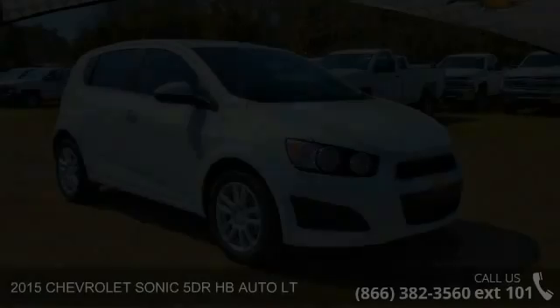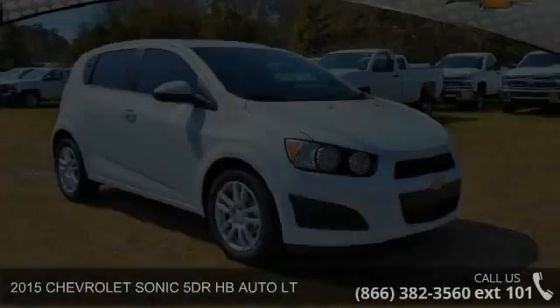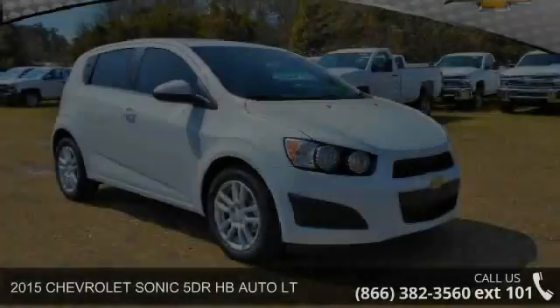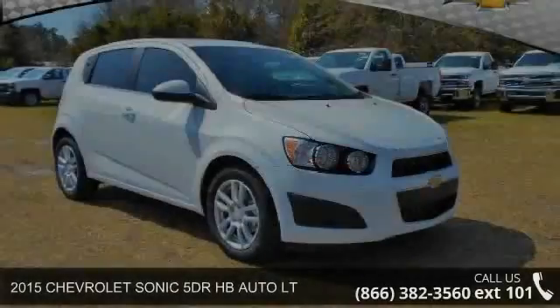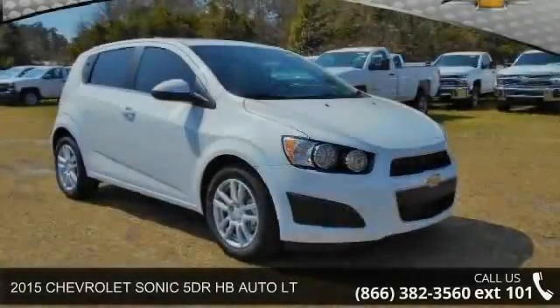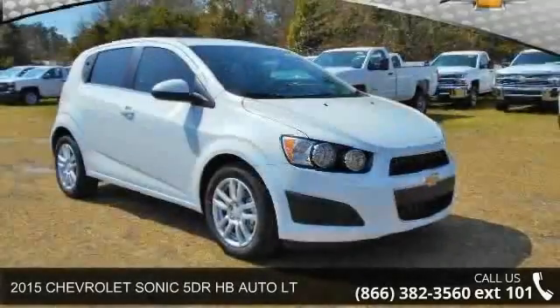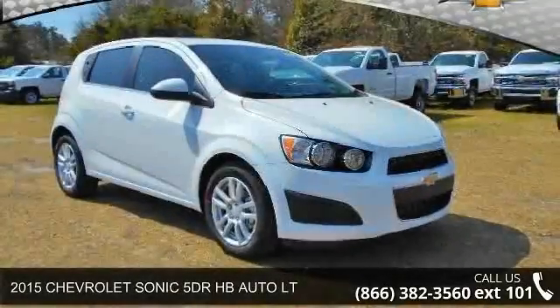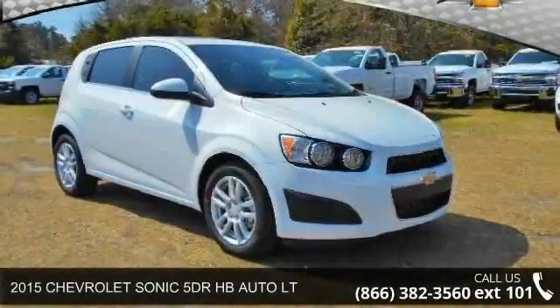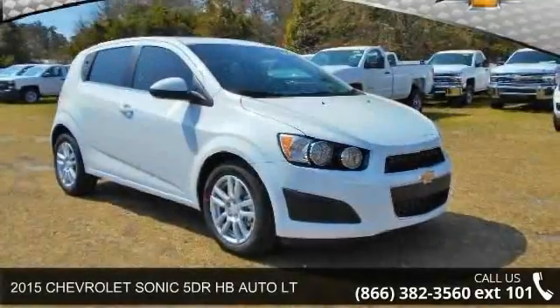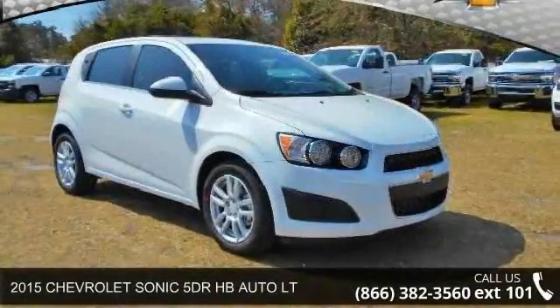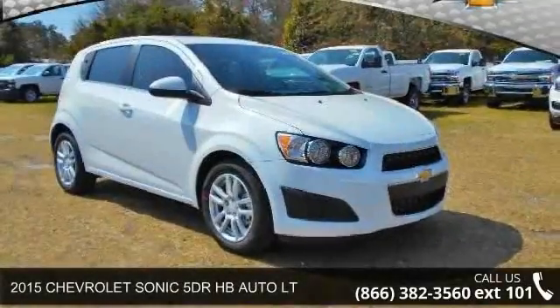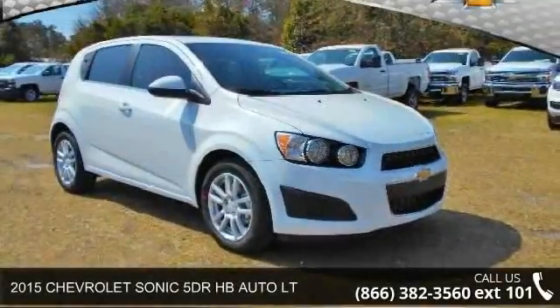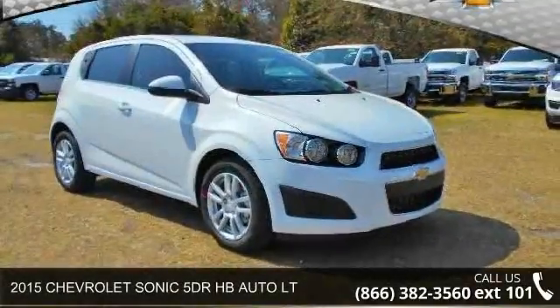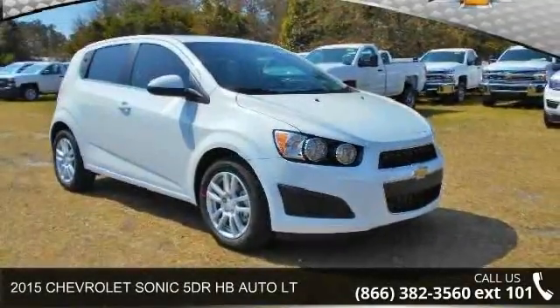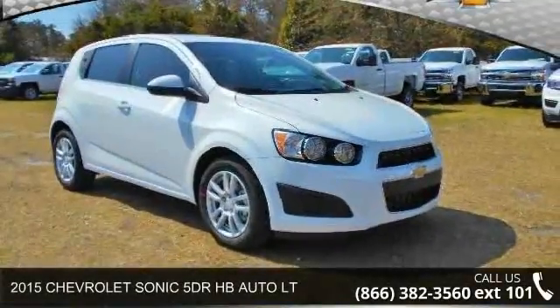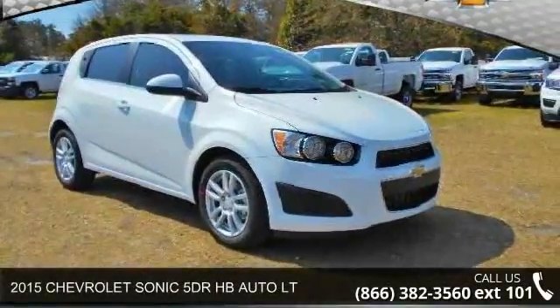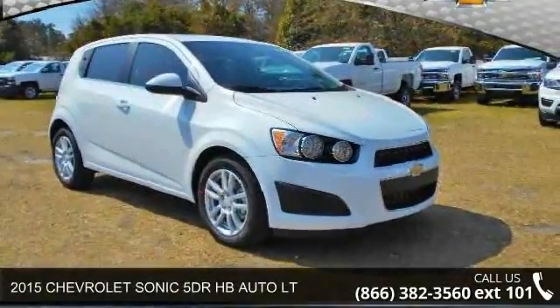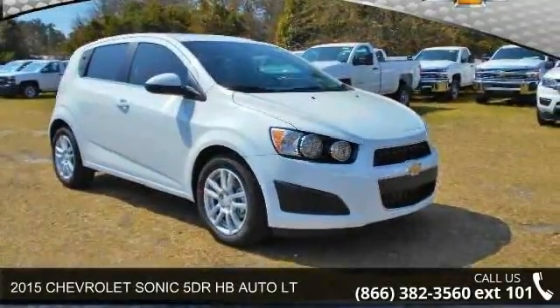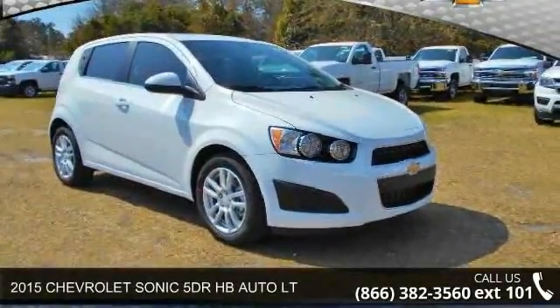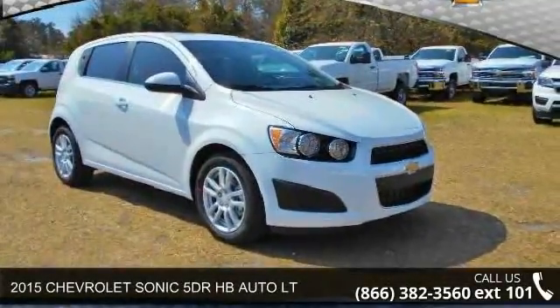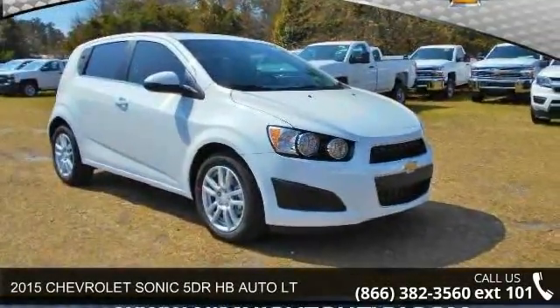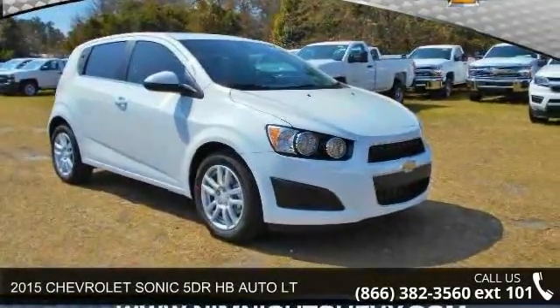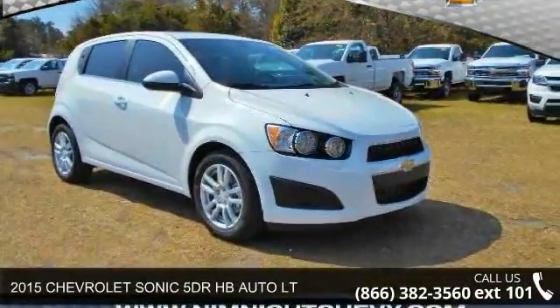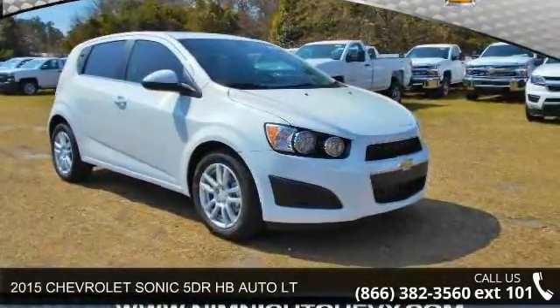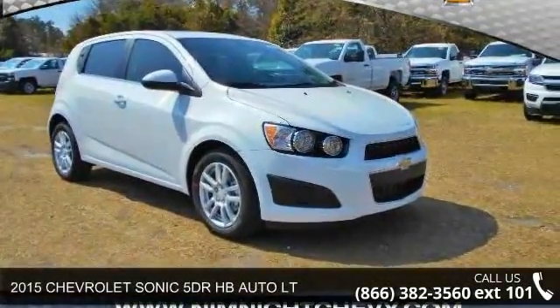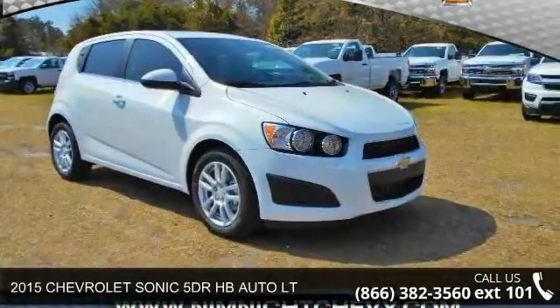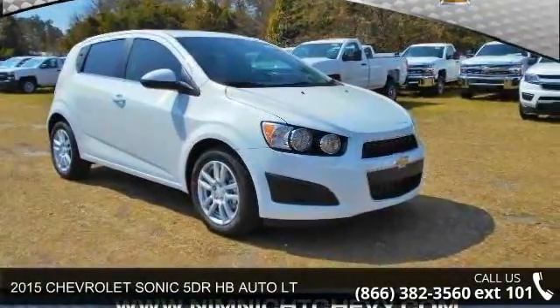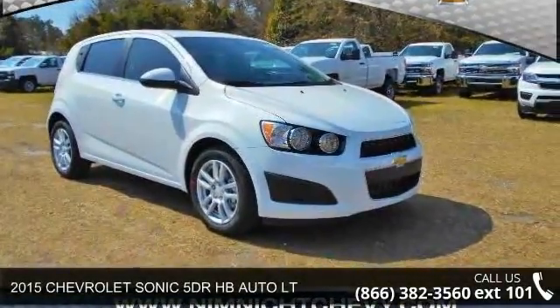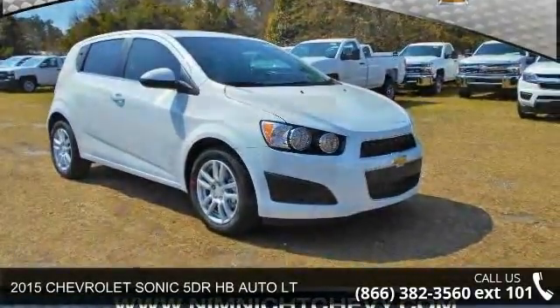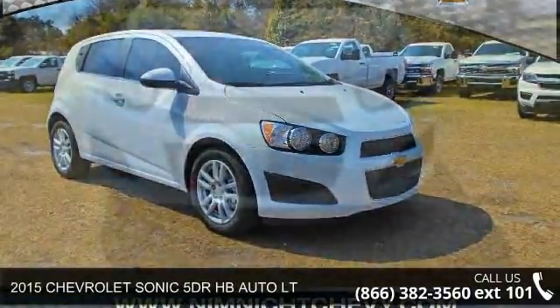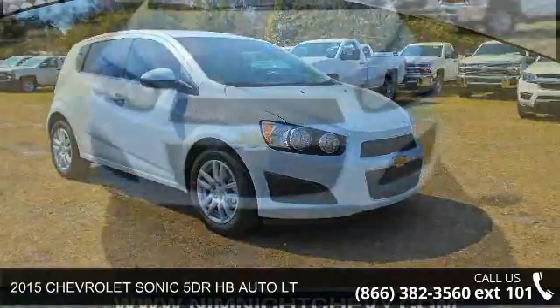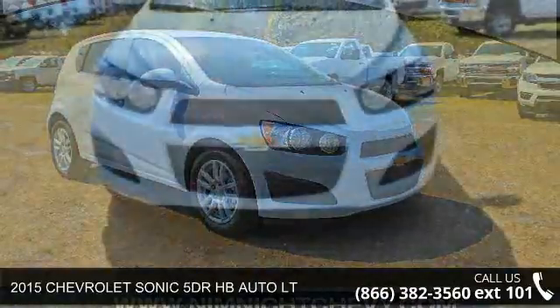Step into the 2015 Chevrolet Sonic. This may be the set of wheels you've been looking for.